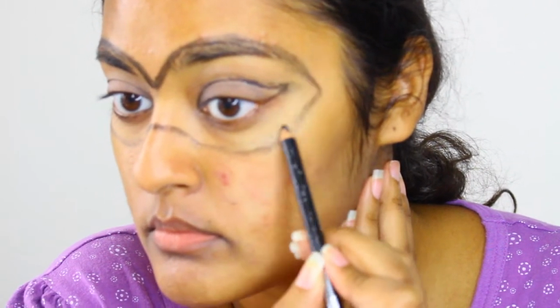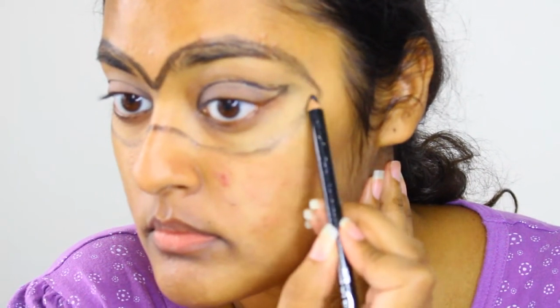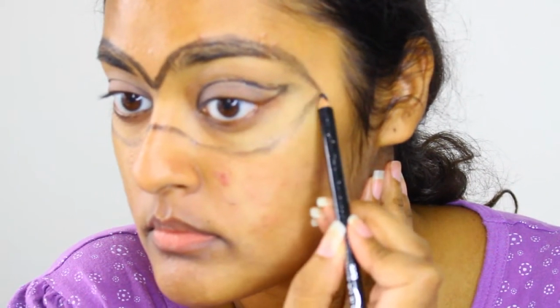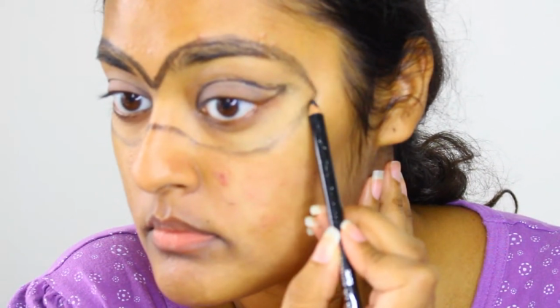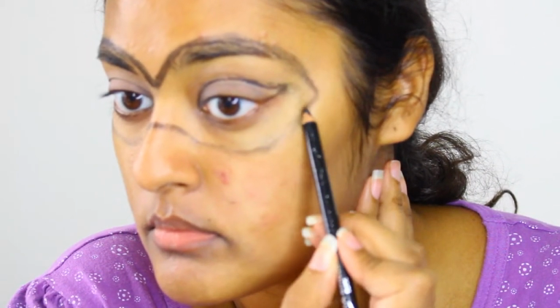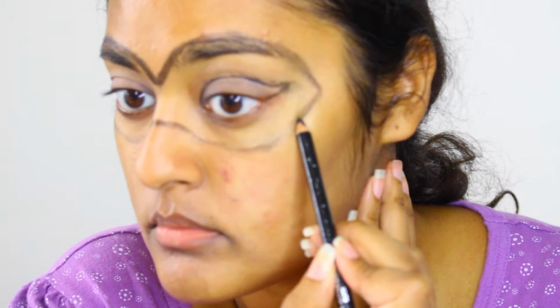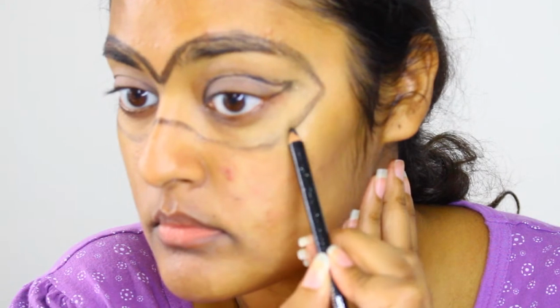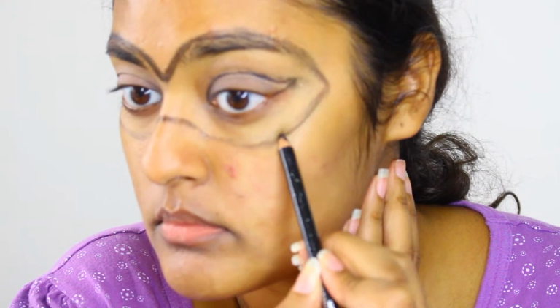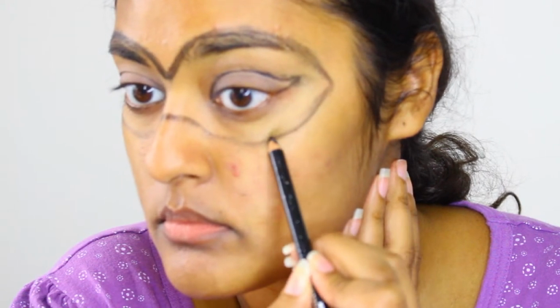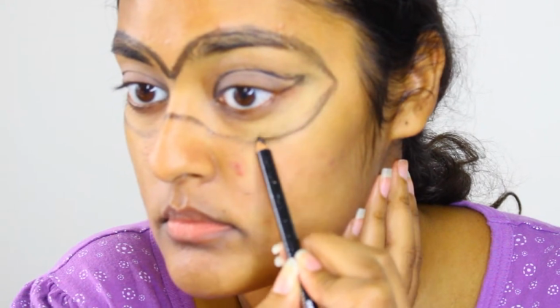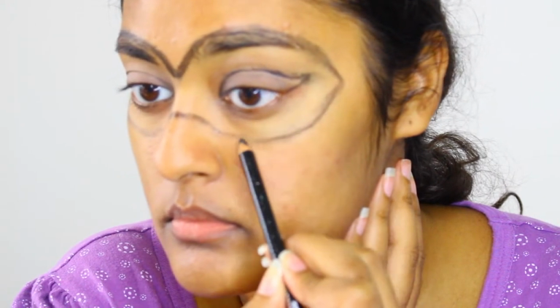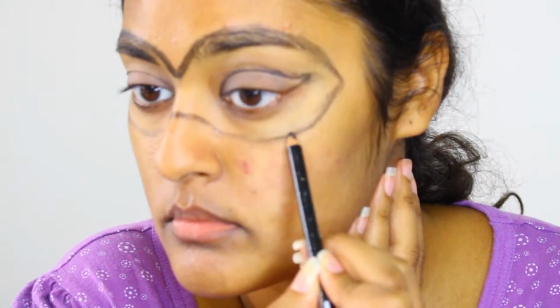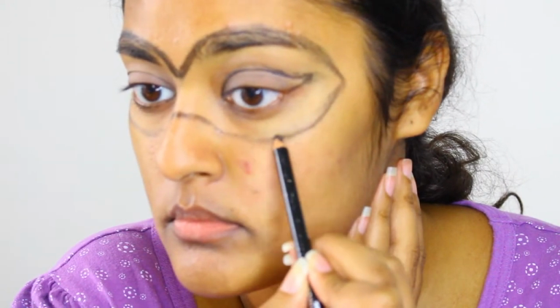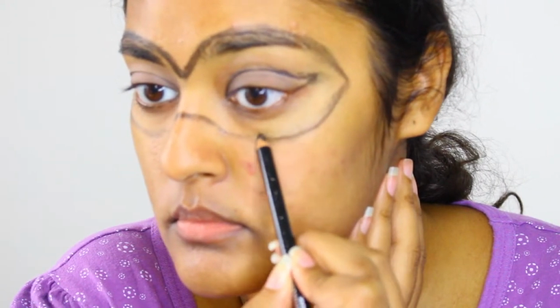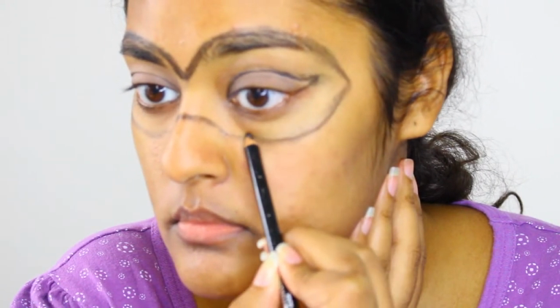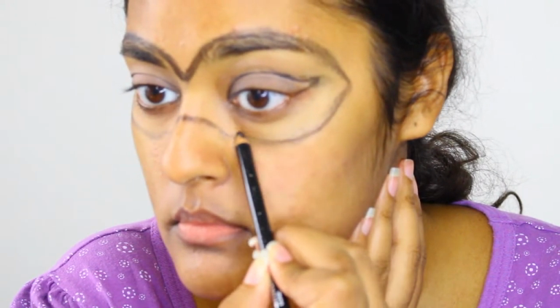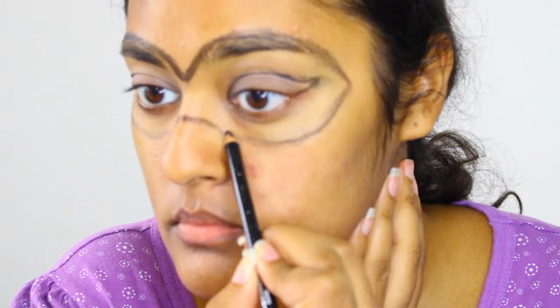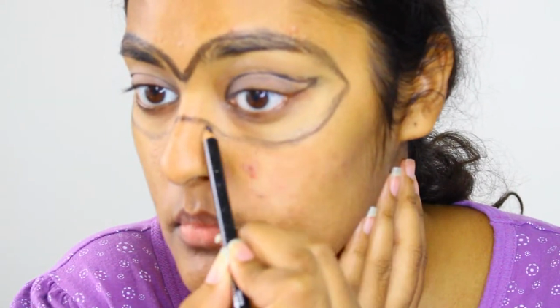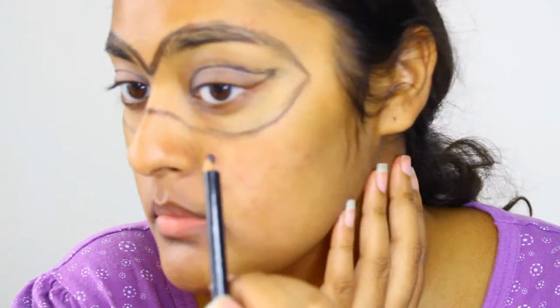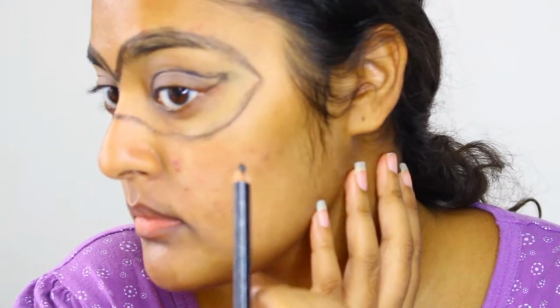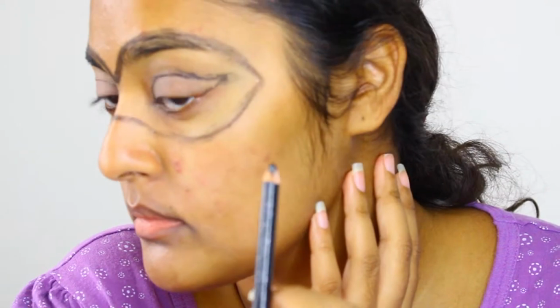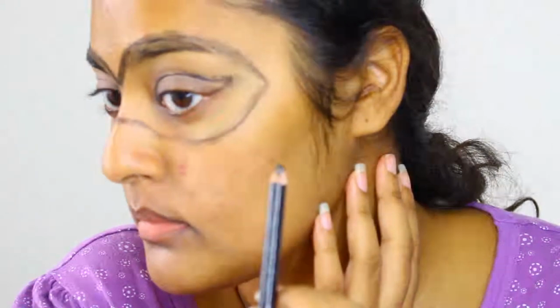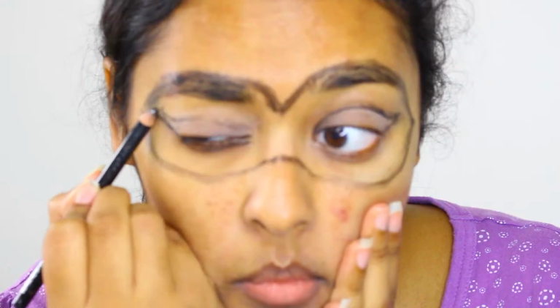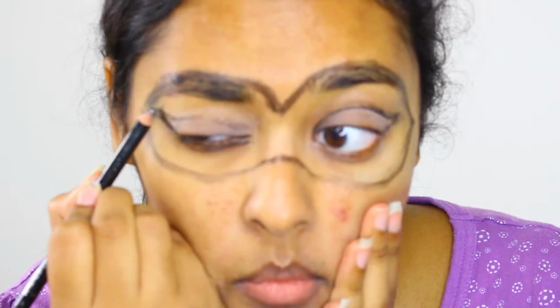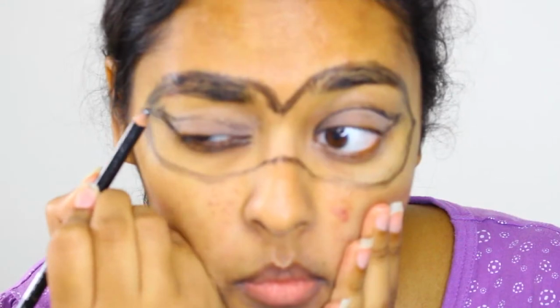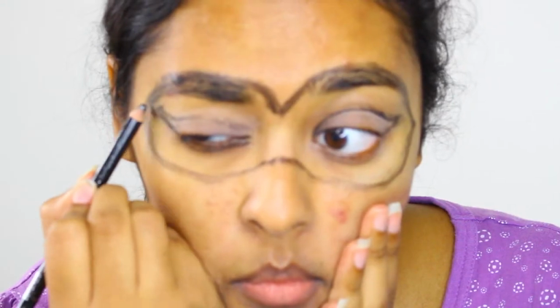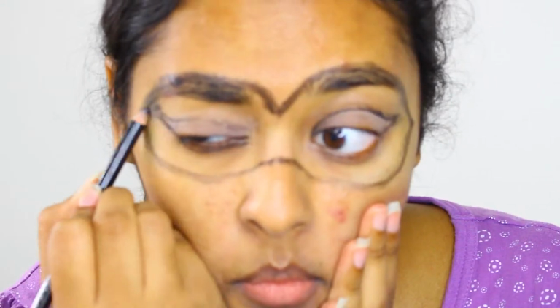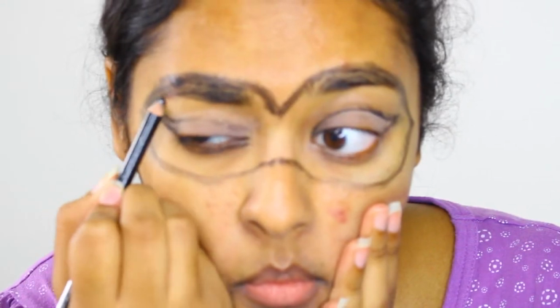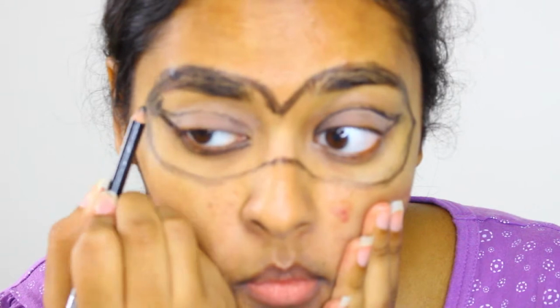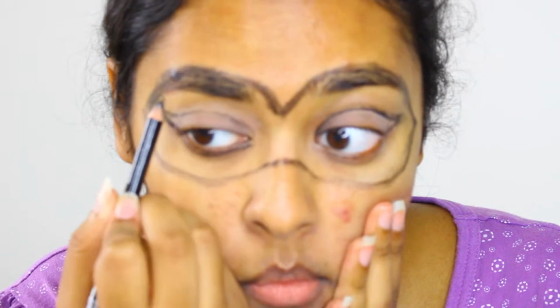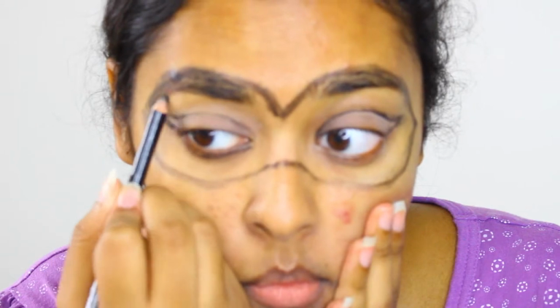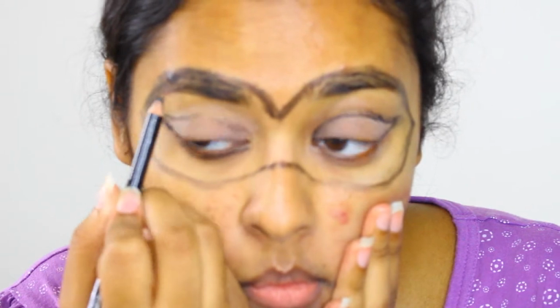Note, you can use a glue stick and concealer to tame your brows, especially if you are choosing a color that's different from your natural brows.